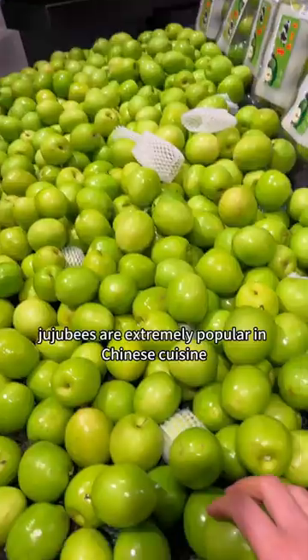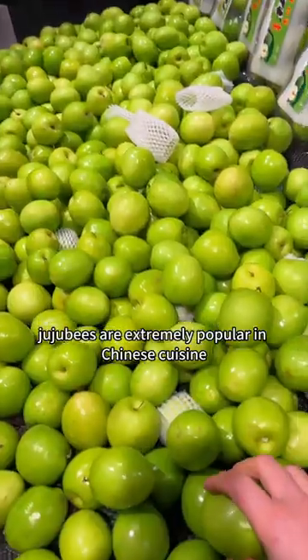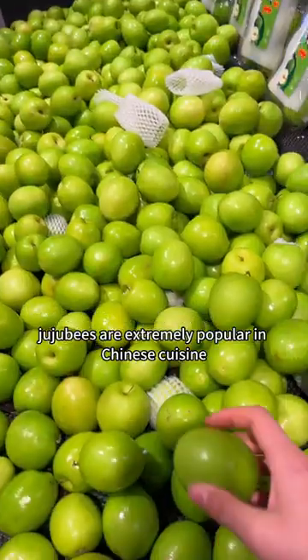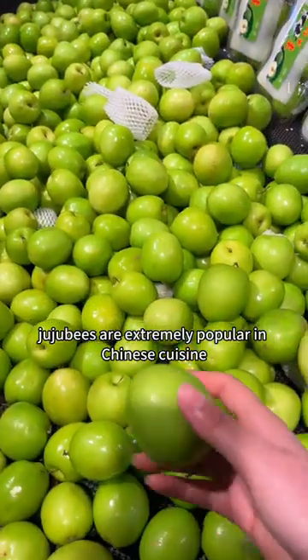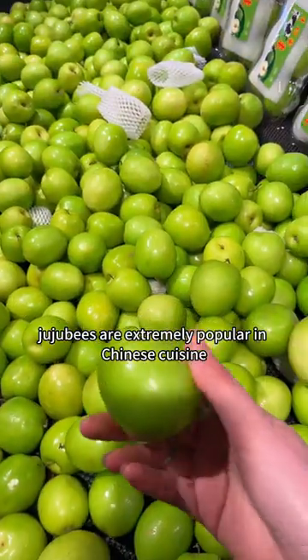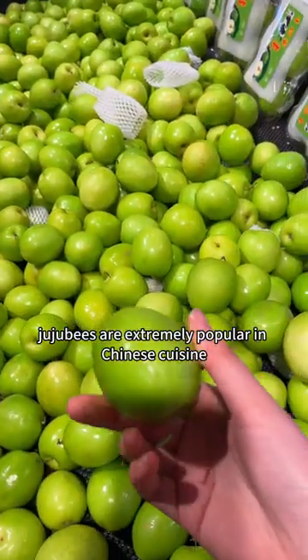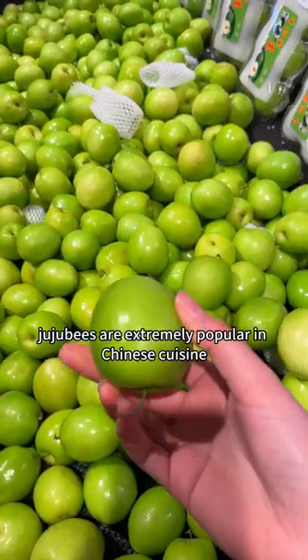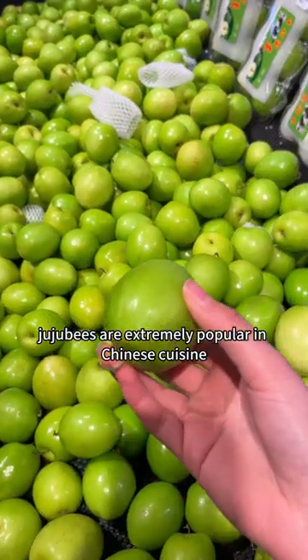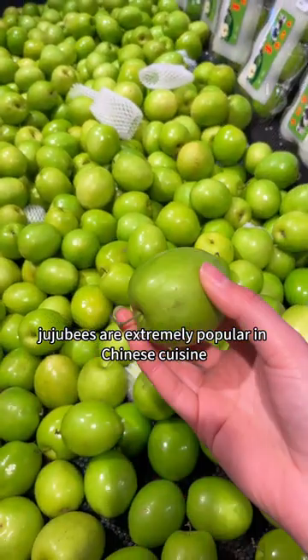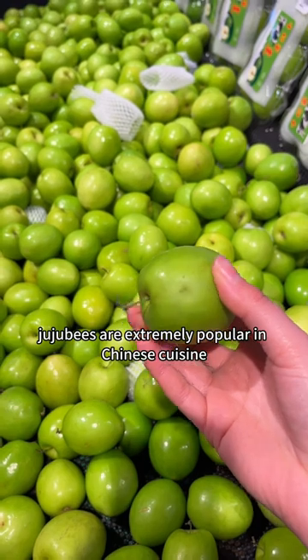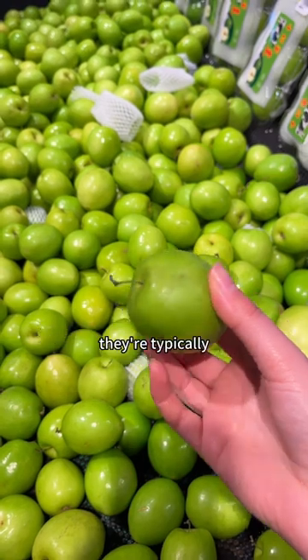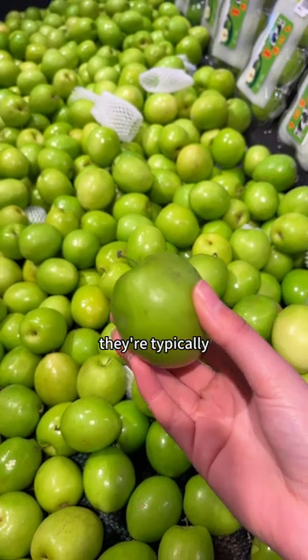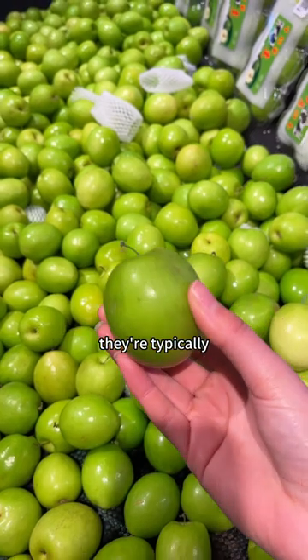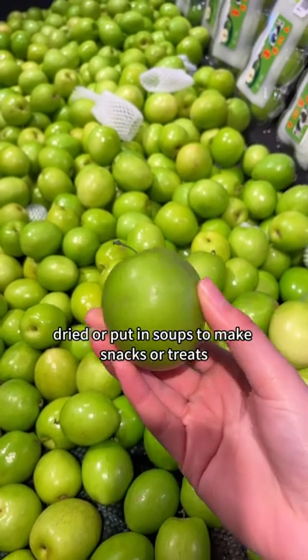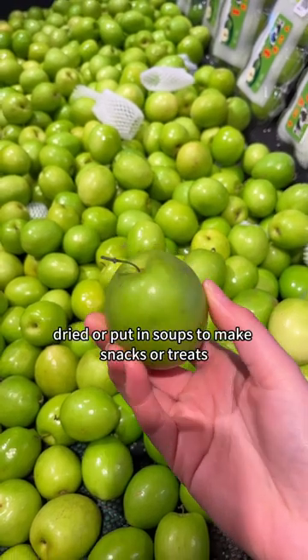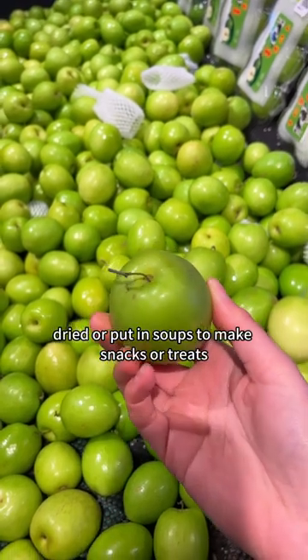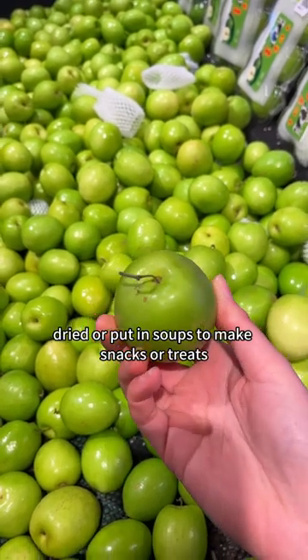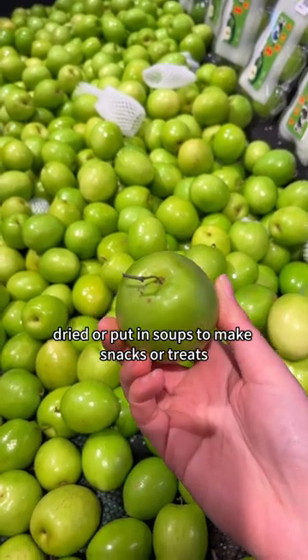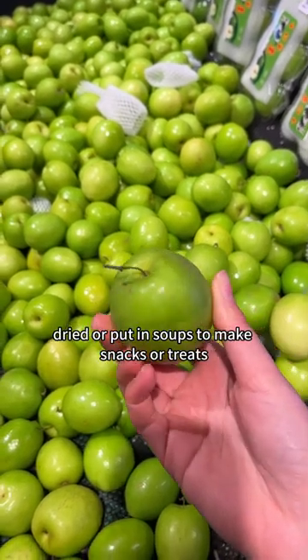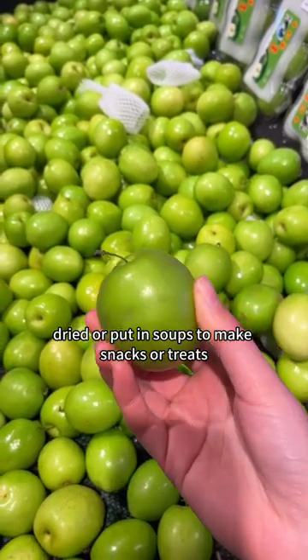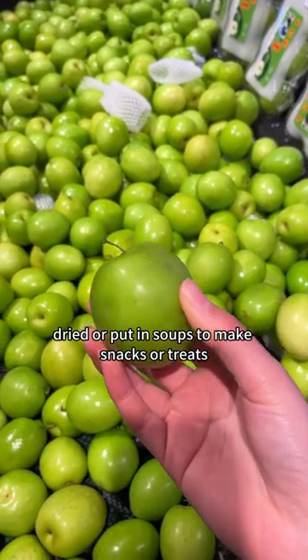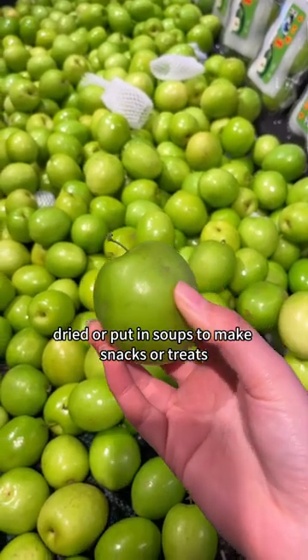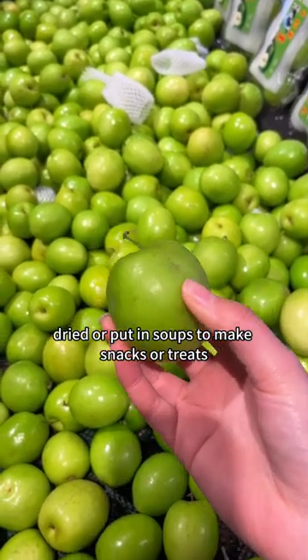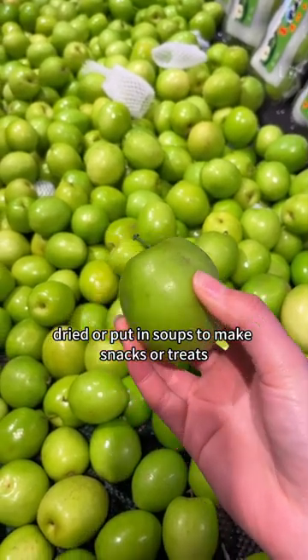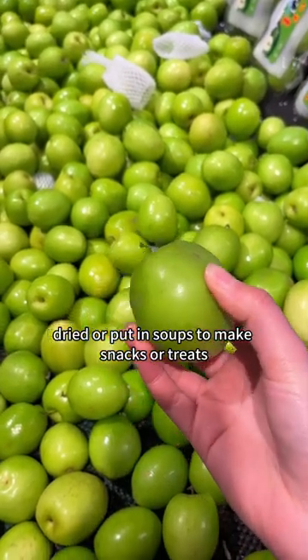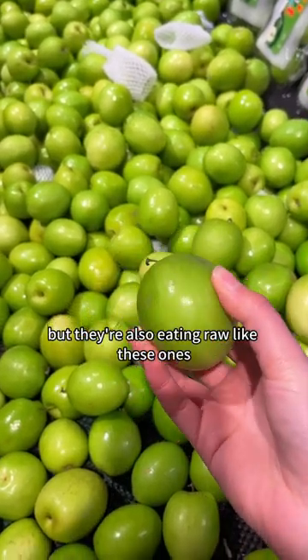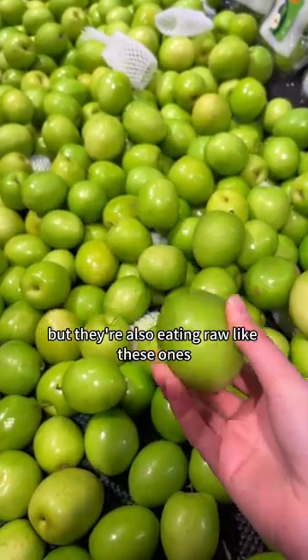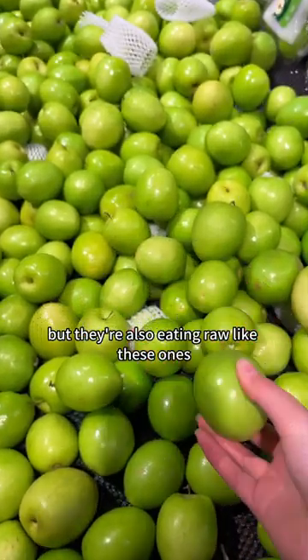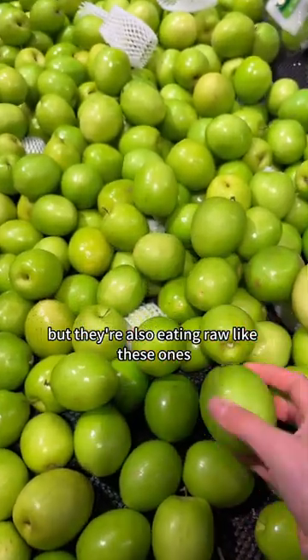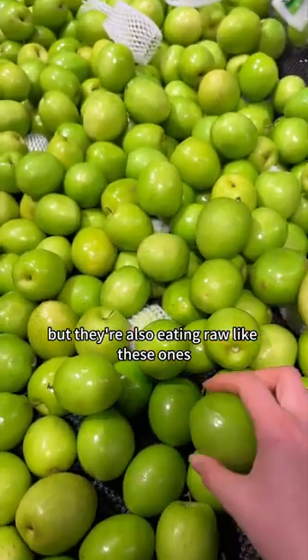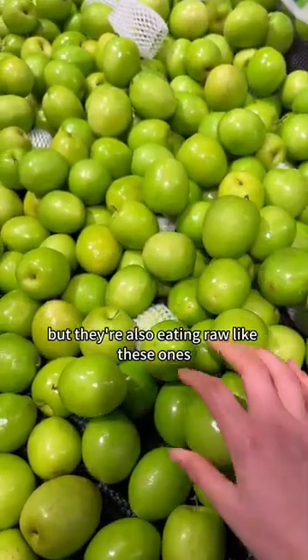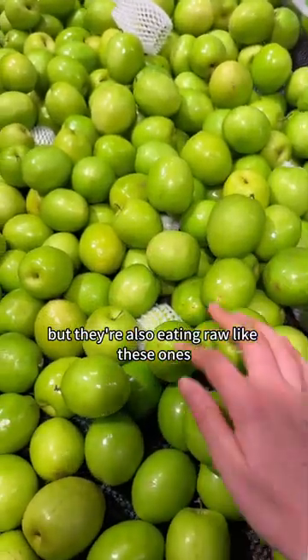Jujubes are extremely popular in Chinese cuisine. They typically are dried or put in soups to make snacks or treats, but they're also eaten raw like these ones.